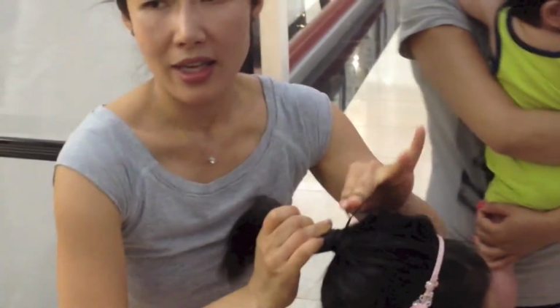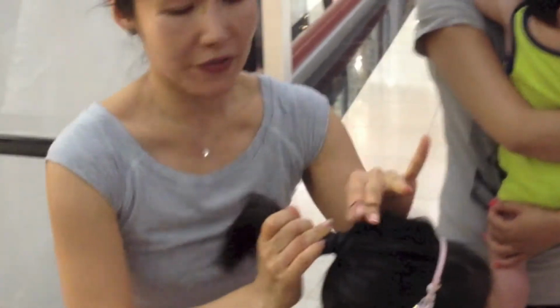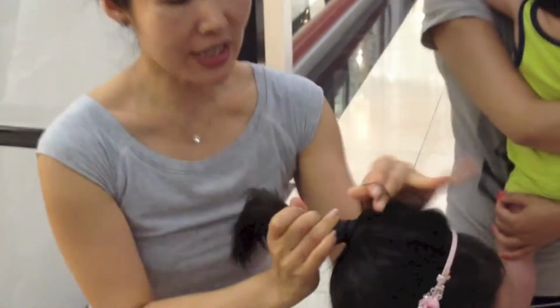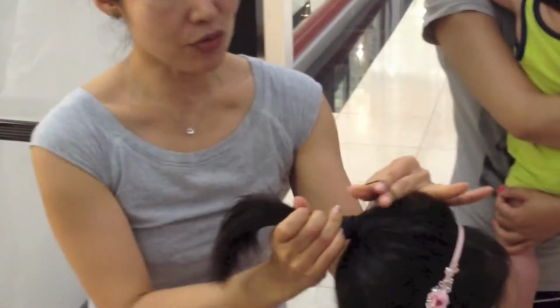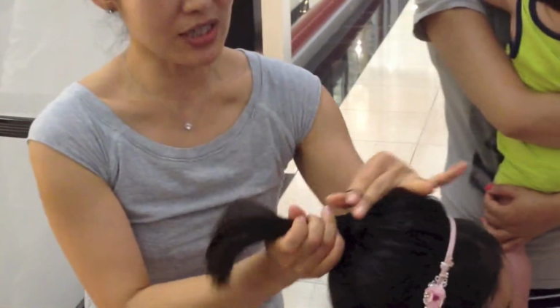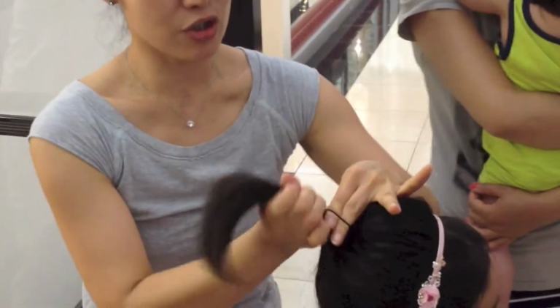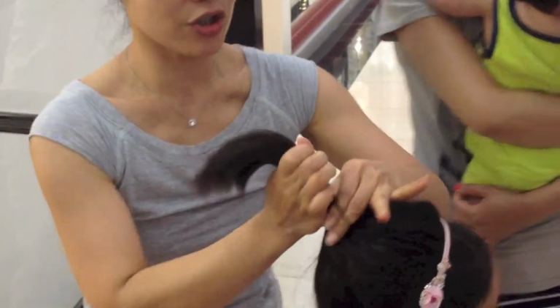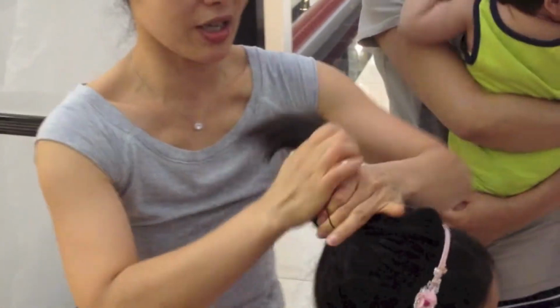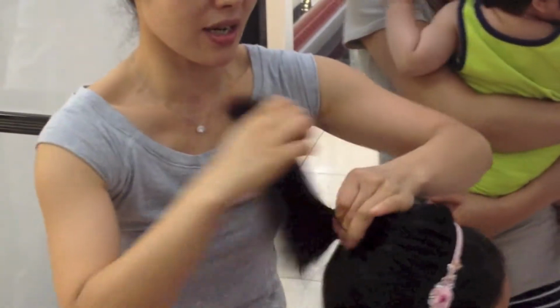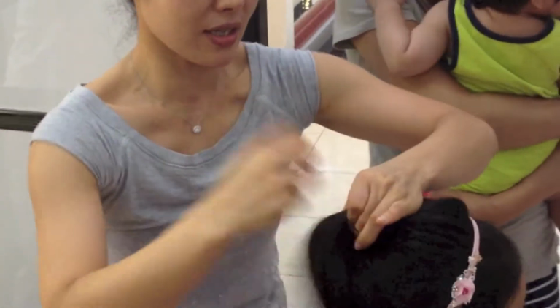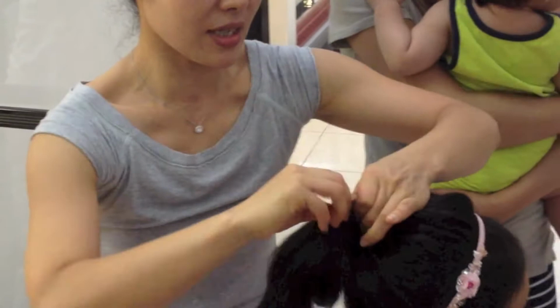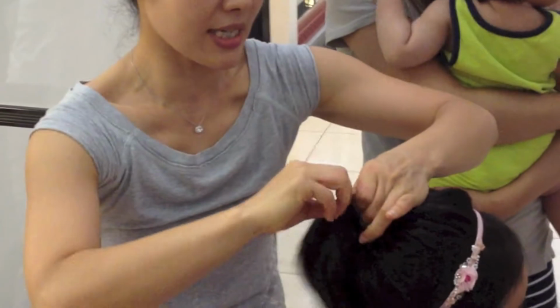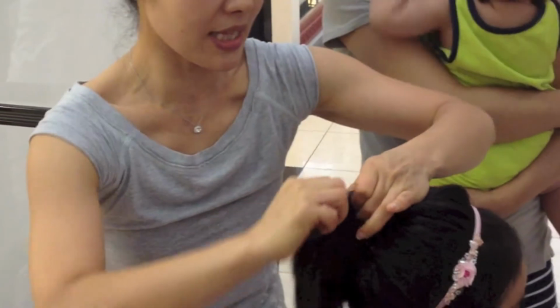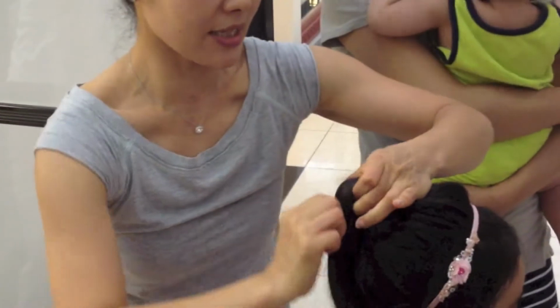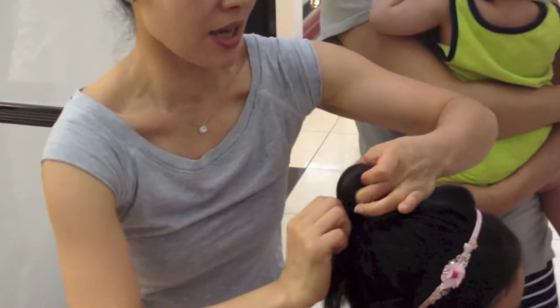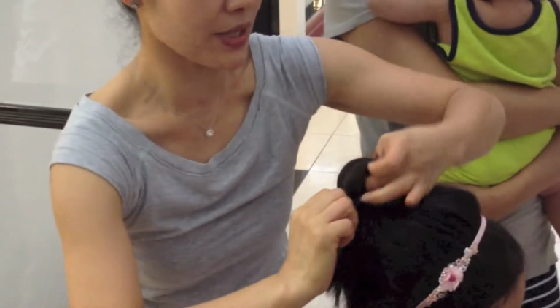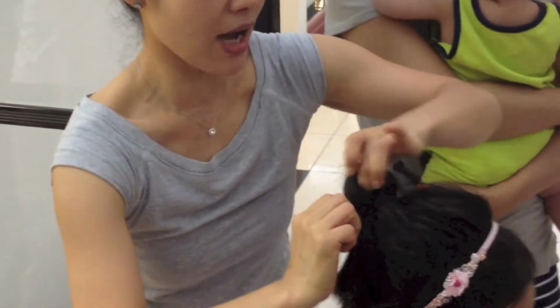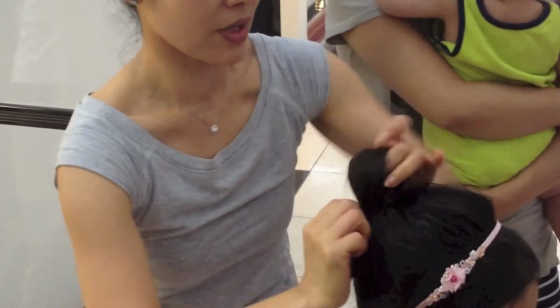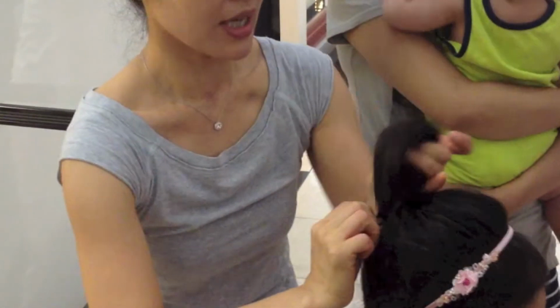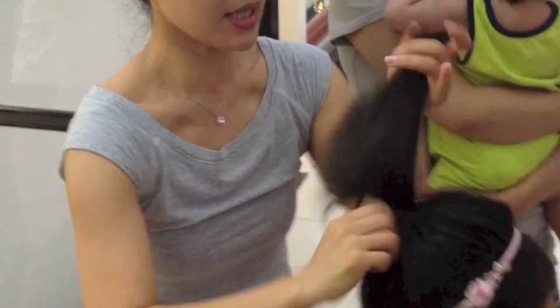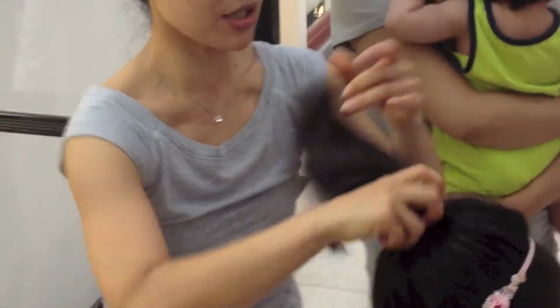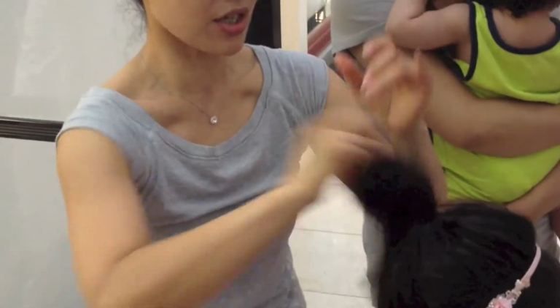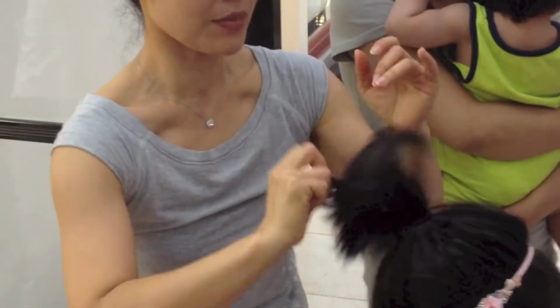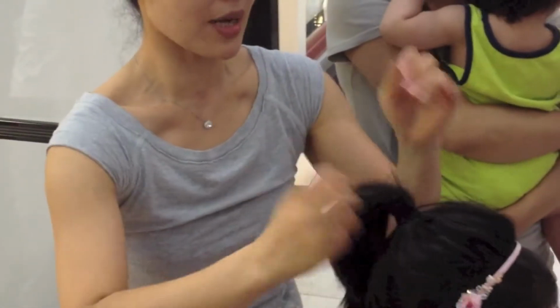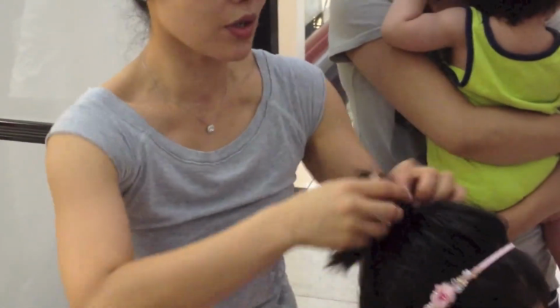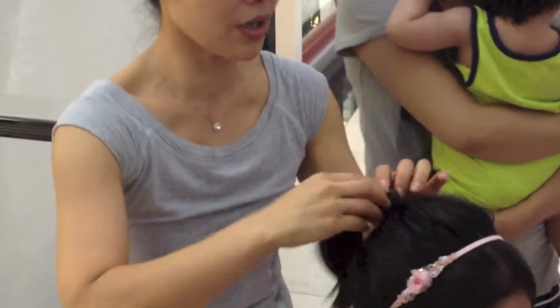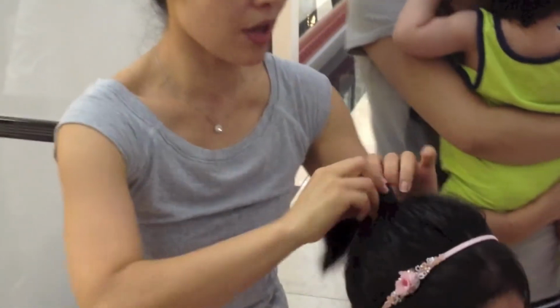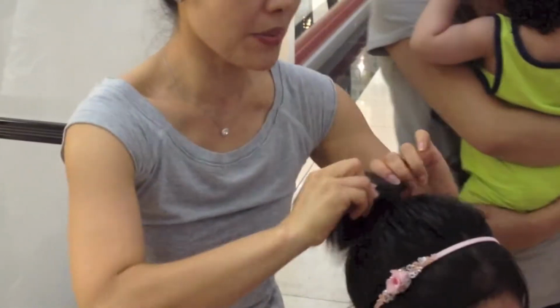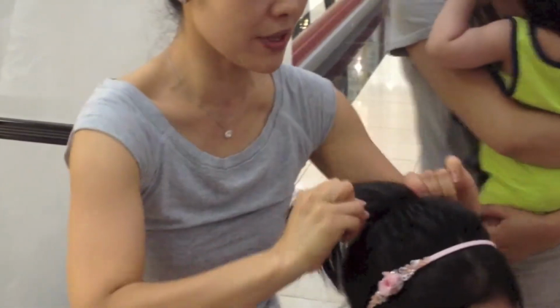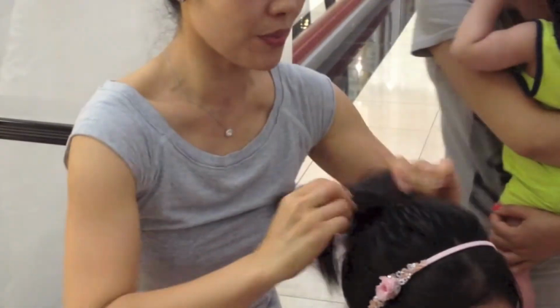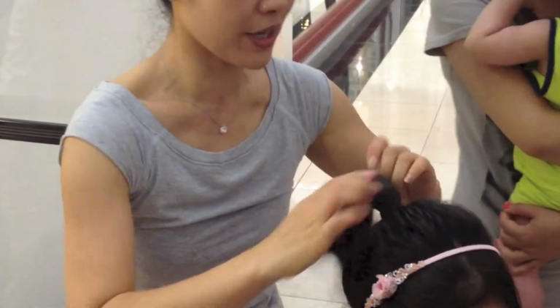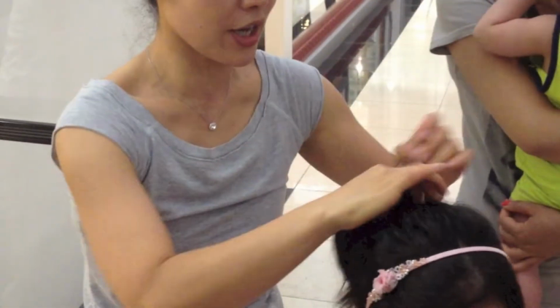If this one is too loose, you know, it easily just comes out. So rubber band is going to be good.